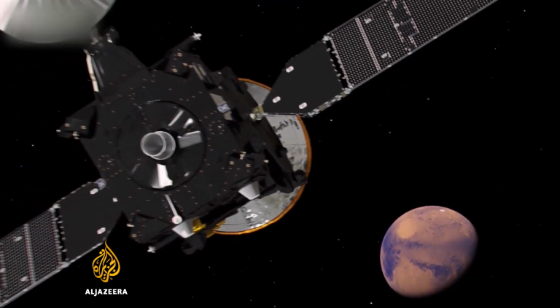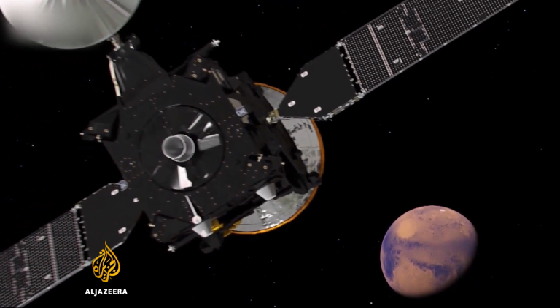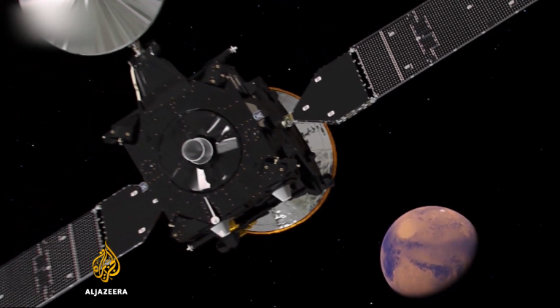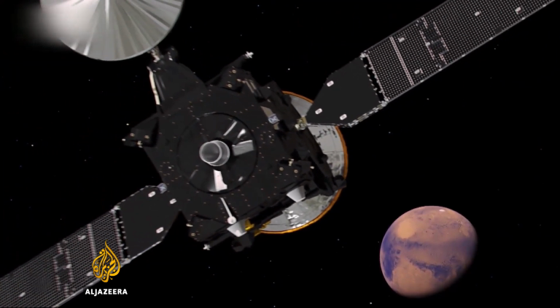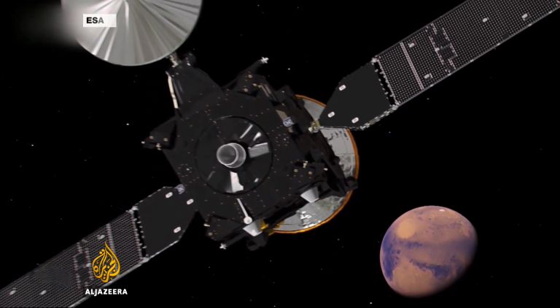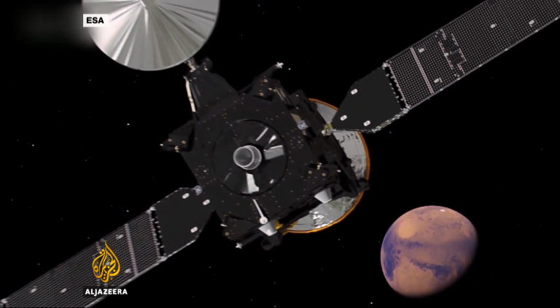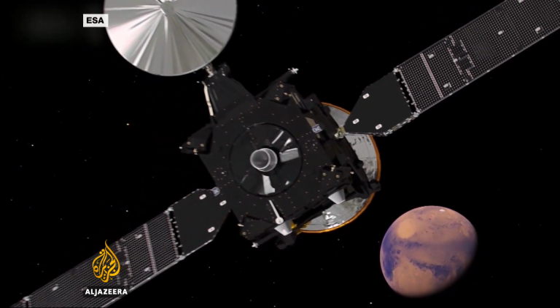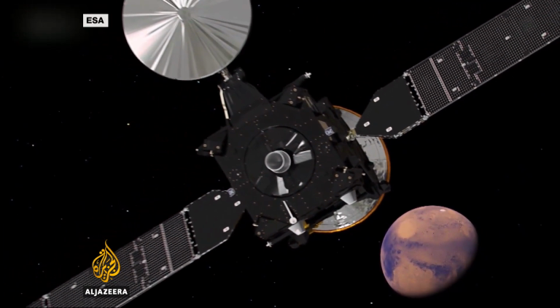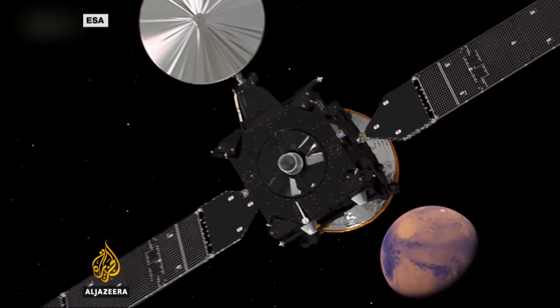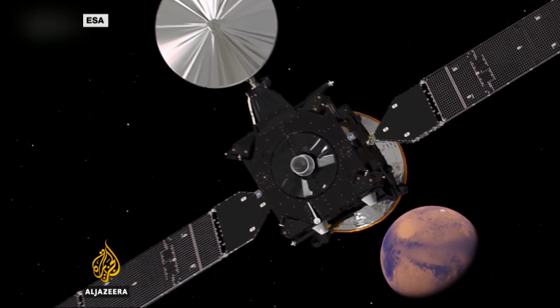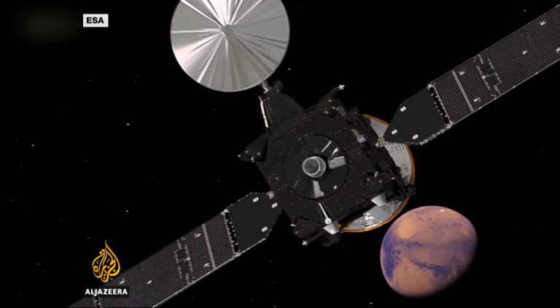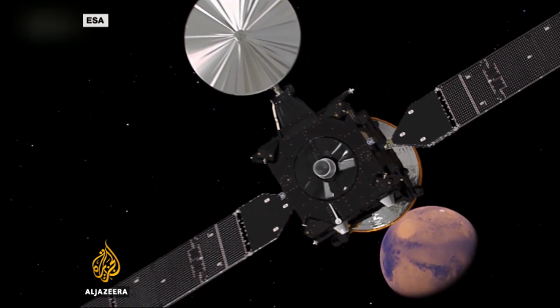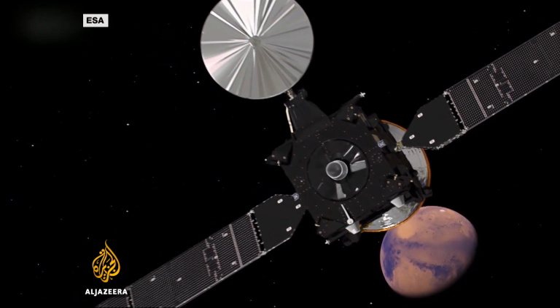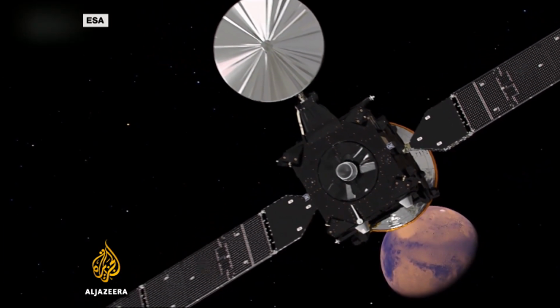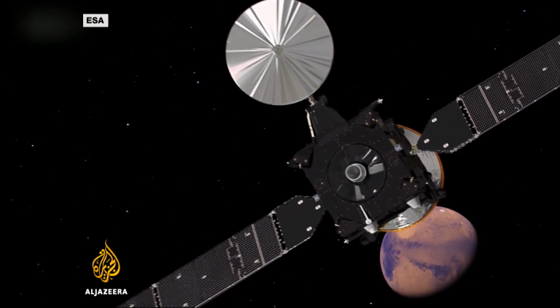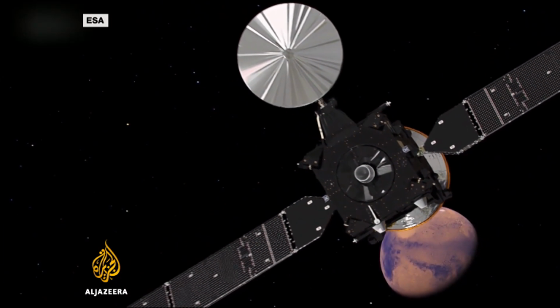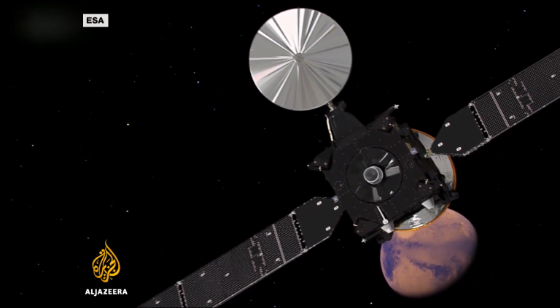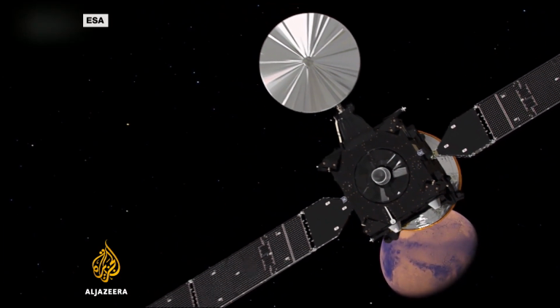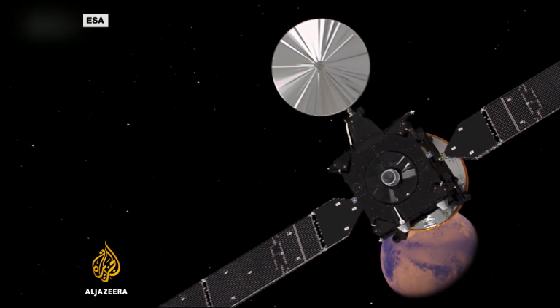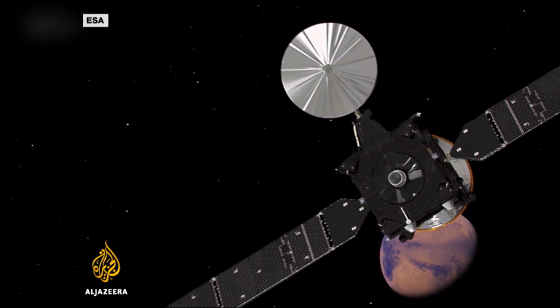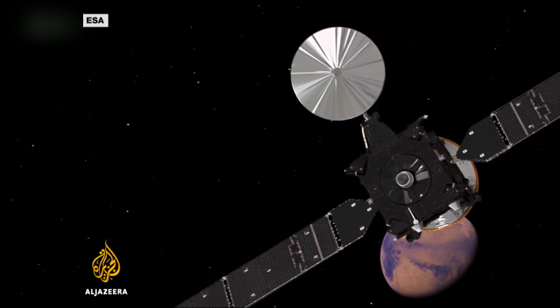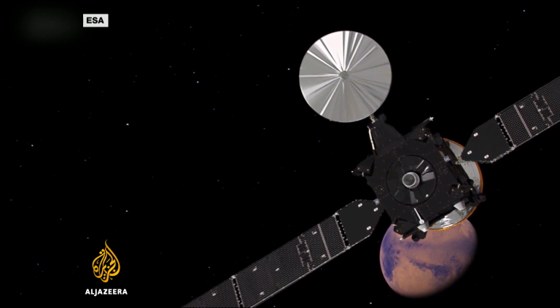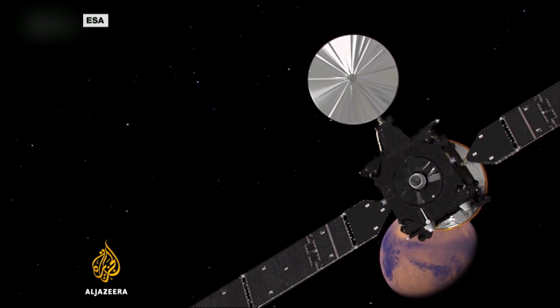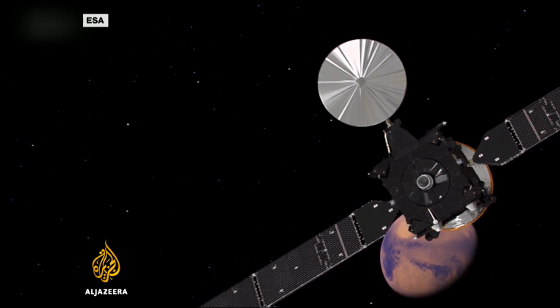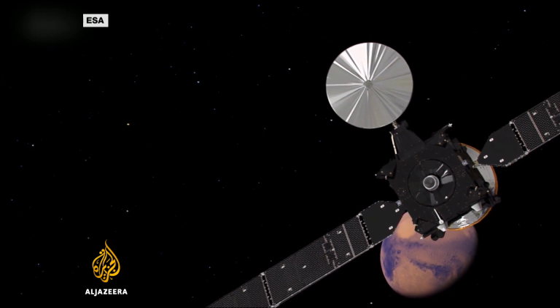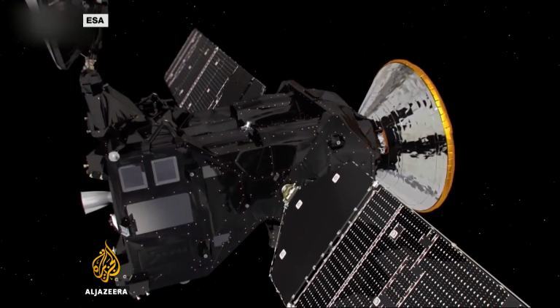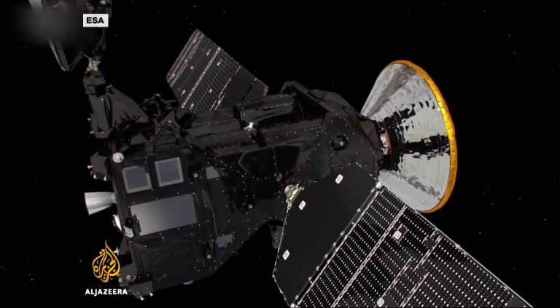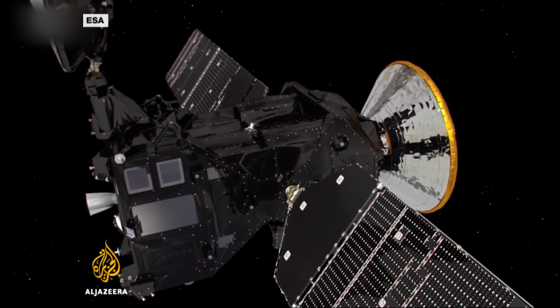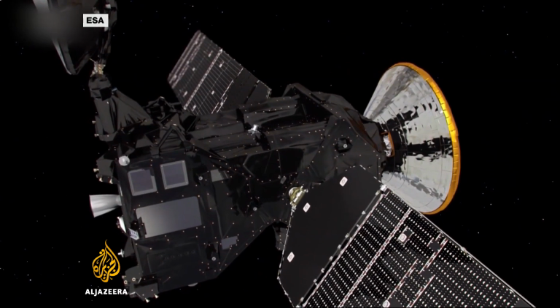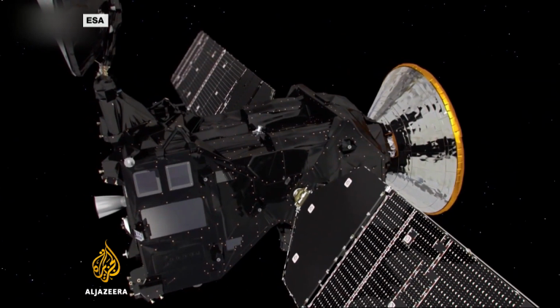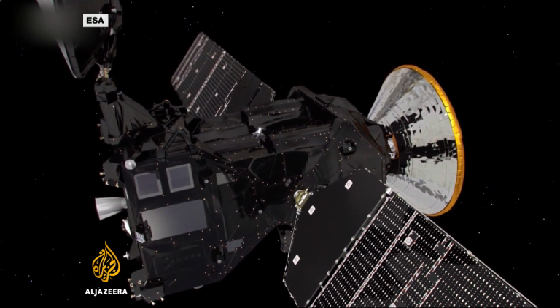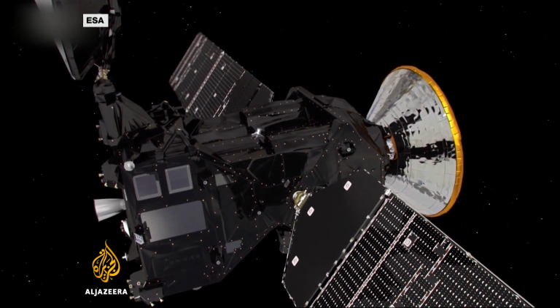Until now just seven of them have managed to successfully negotiate the planet's thin atmosphere. After seven months in space, the Trace Gas Orbiter and Schiaparelli landing module have travelled 206 million kilometres.